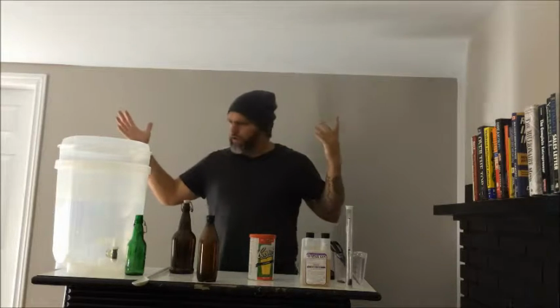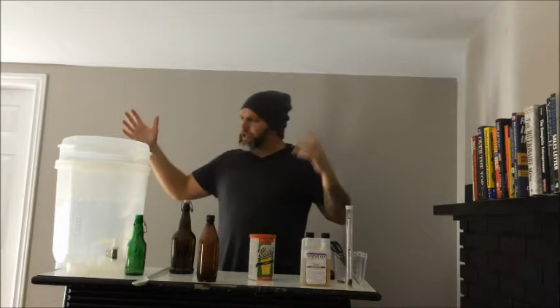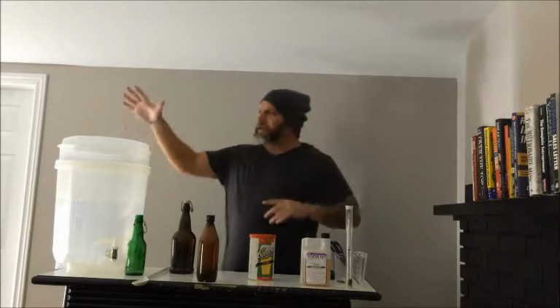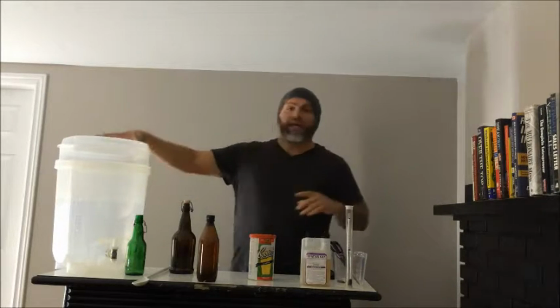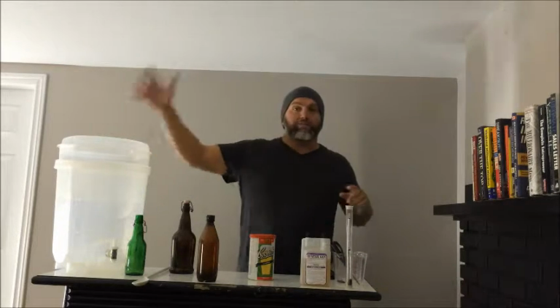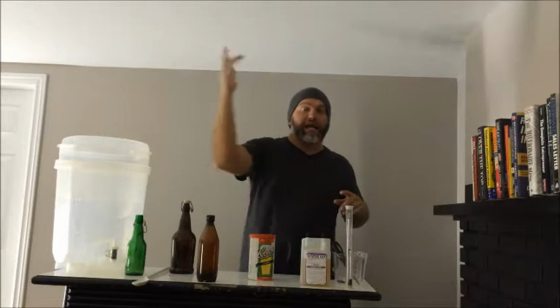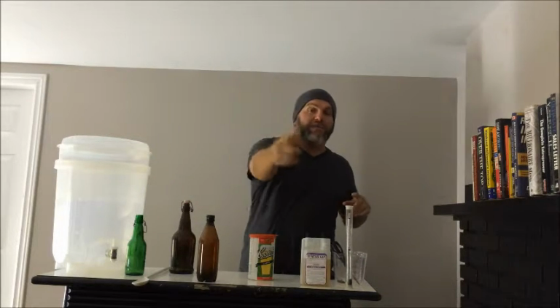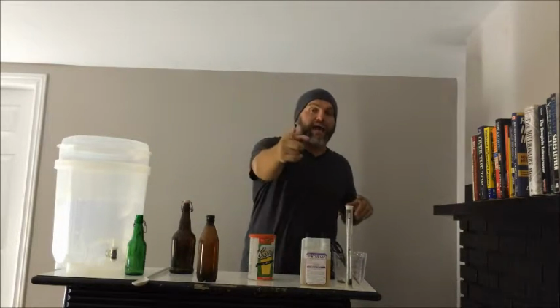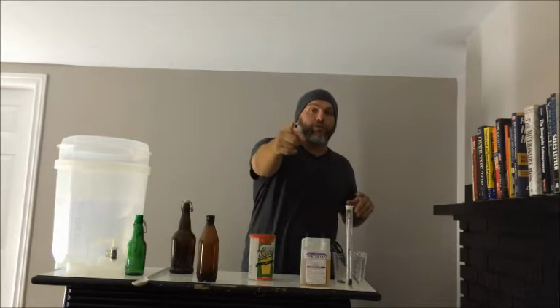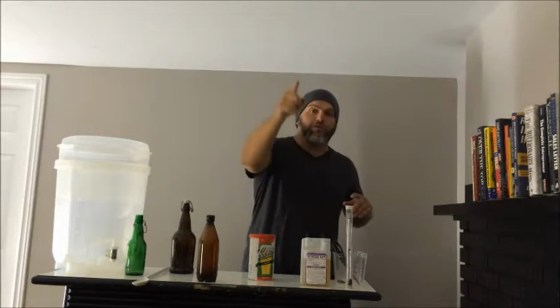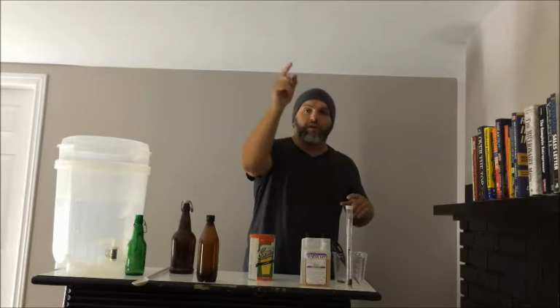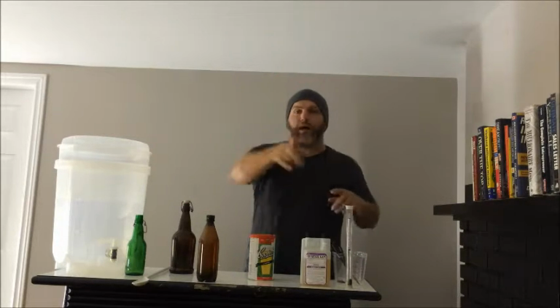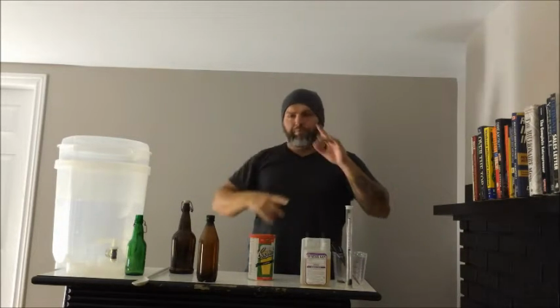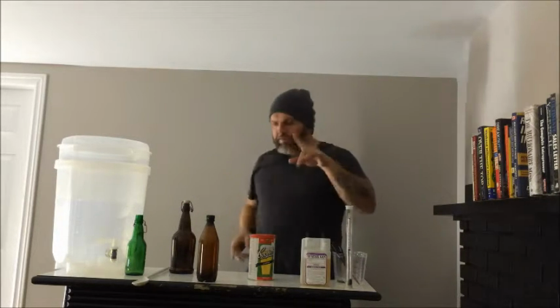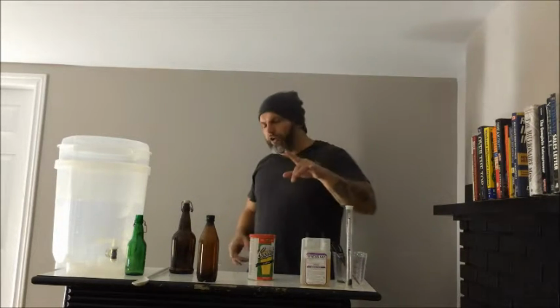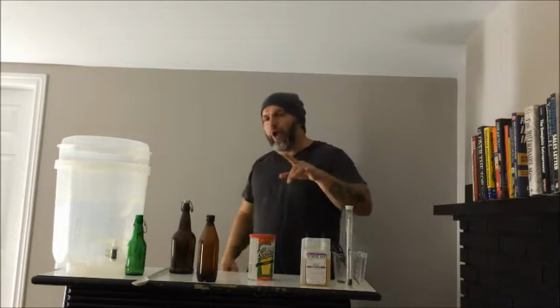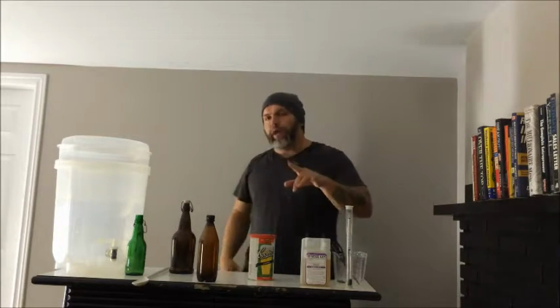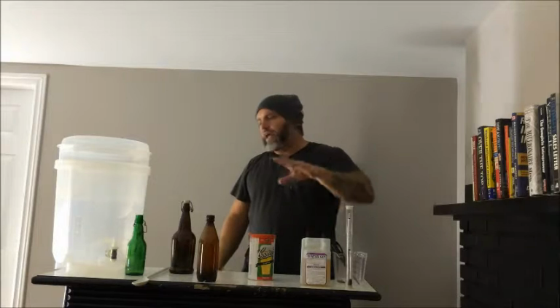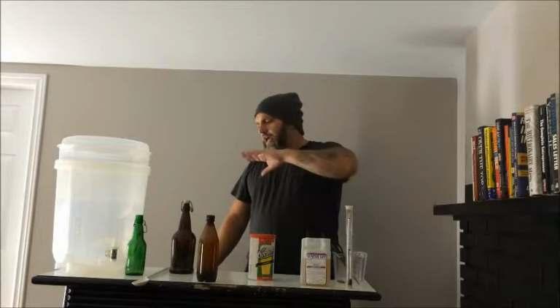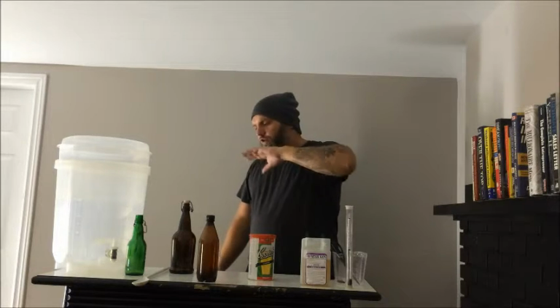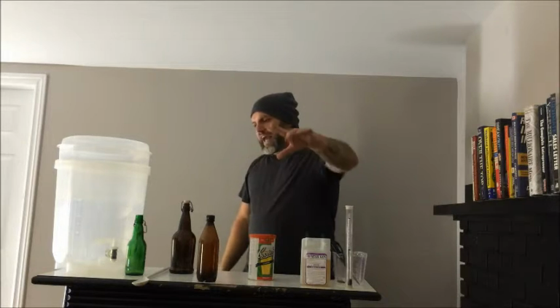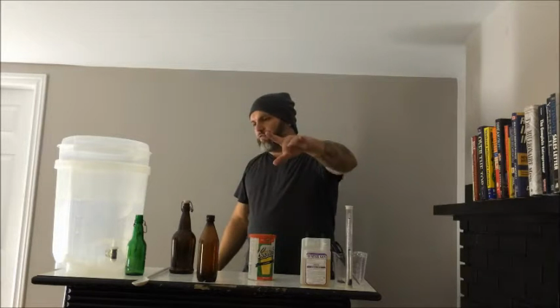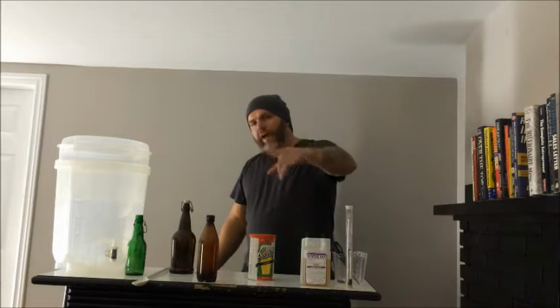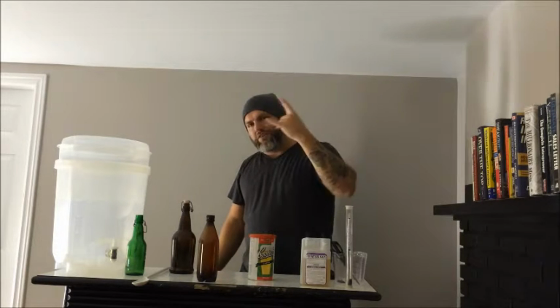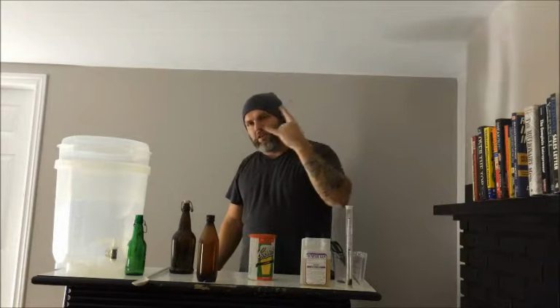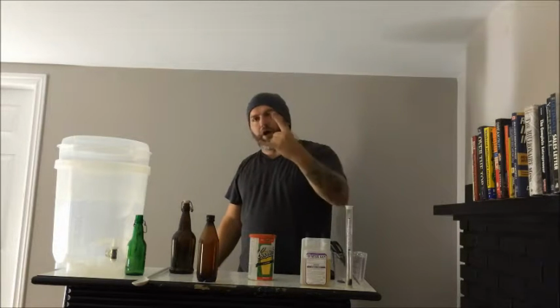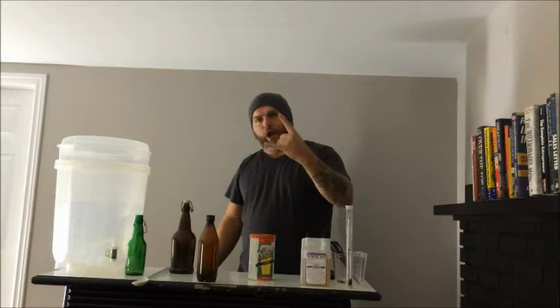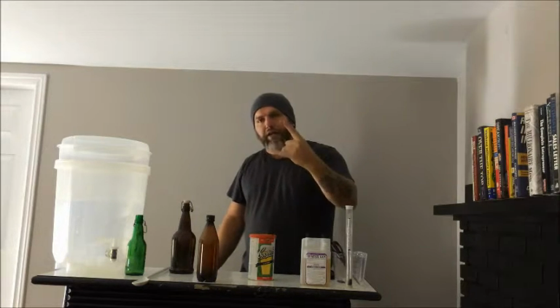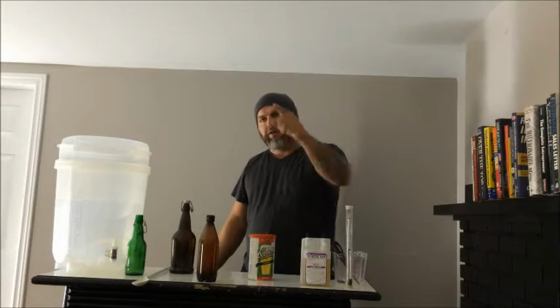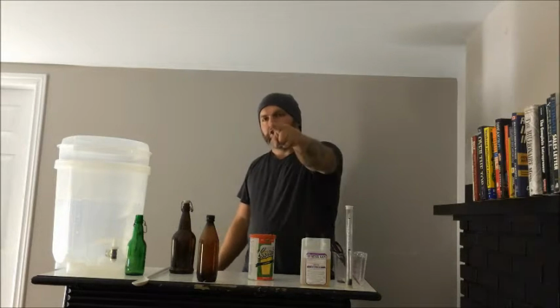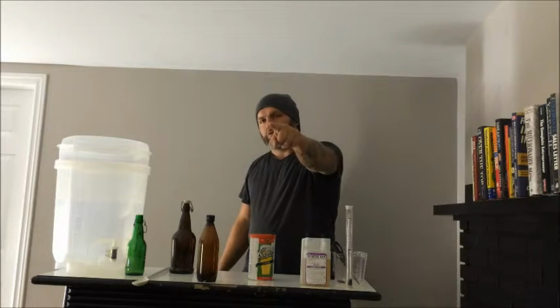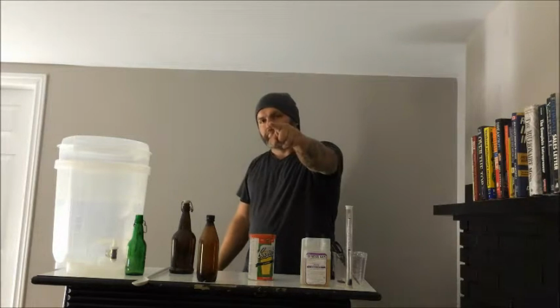Any questions, hit me up — I'm definitely here to help you. Until my next video, guys, keep on rocking. See you soon.